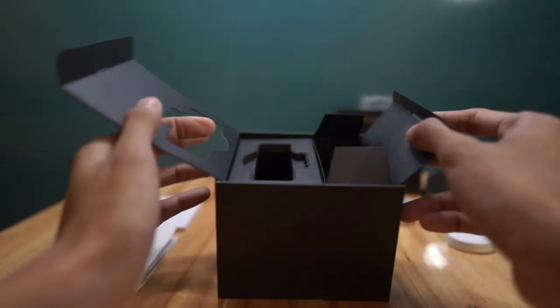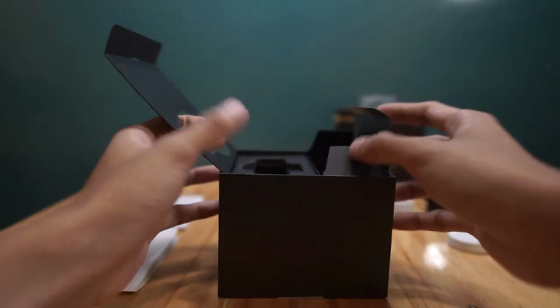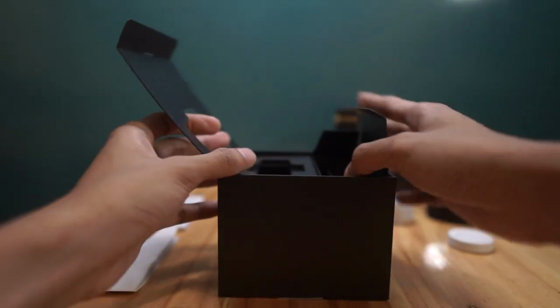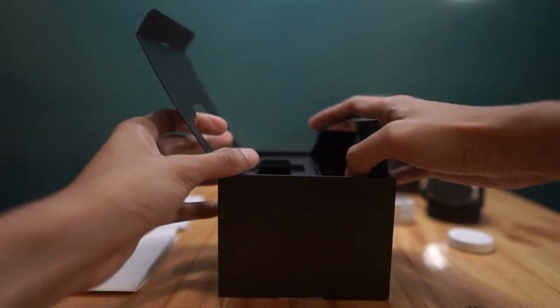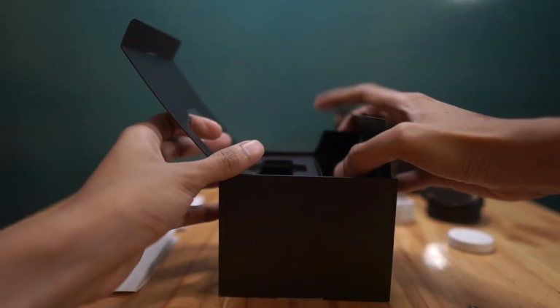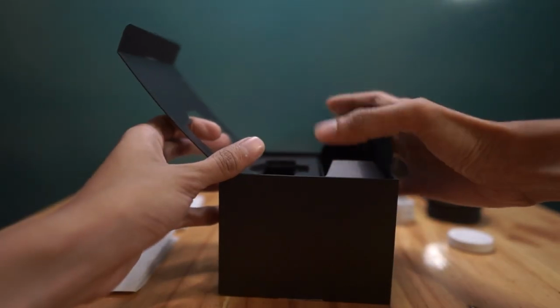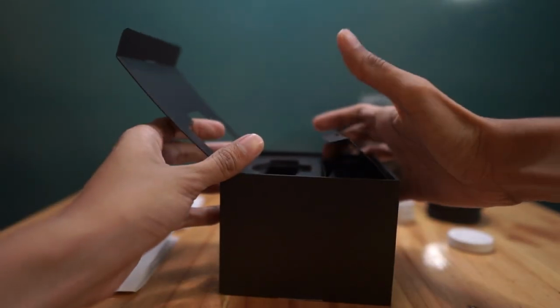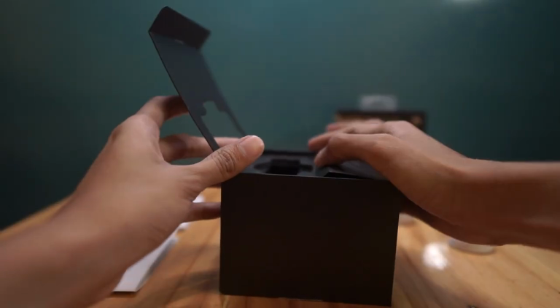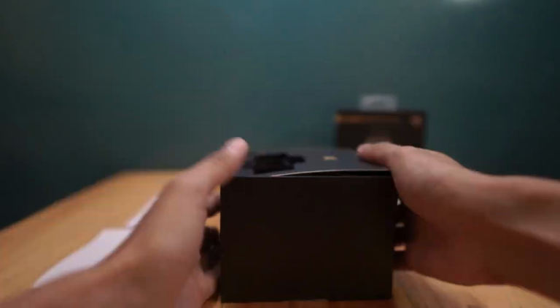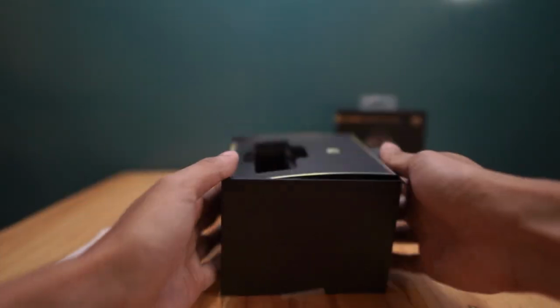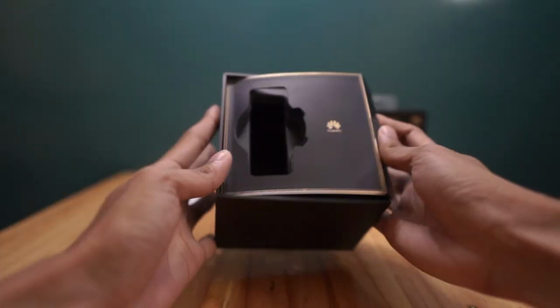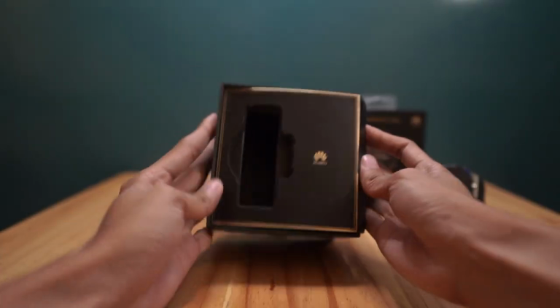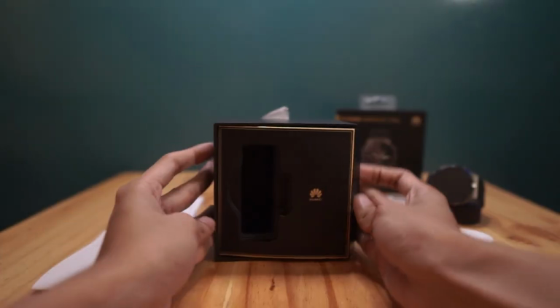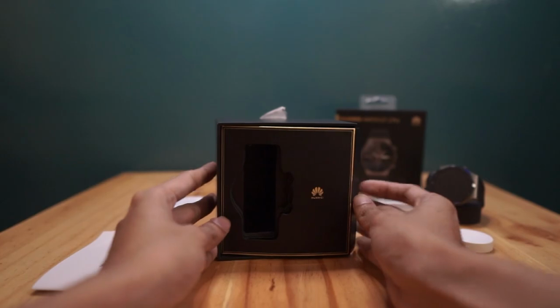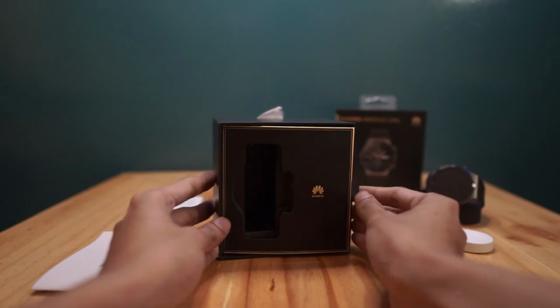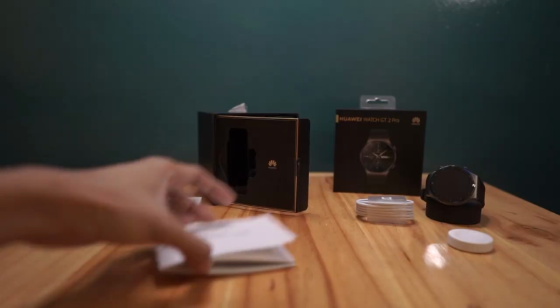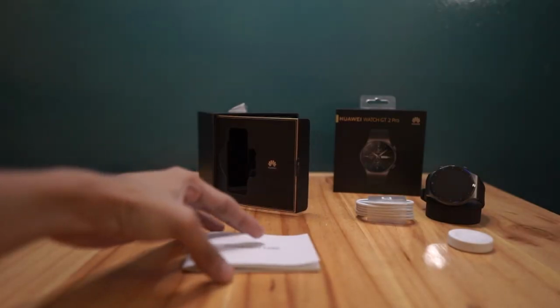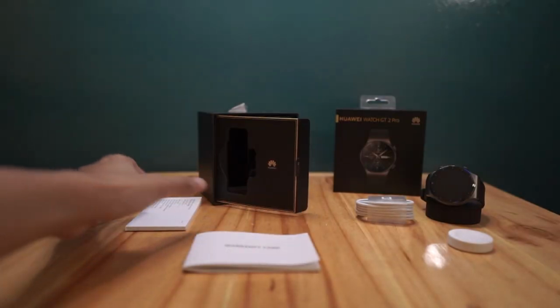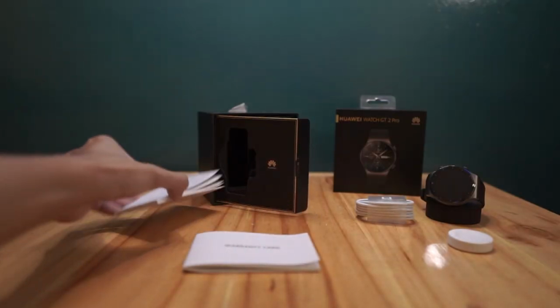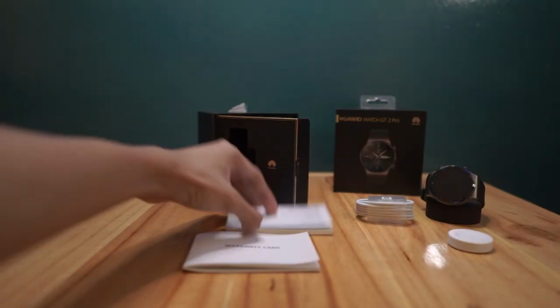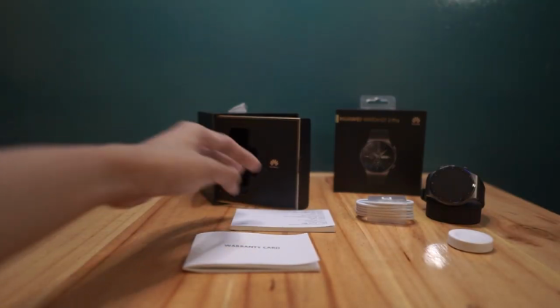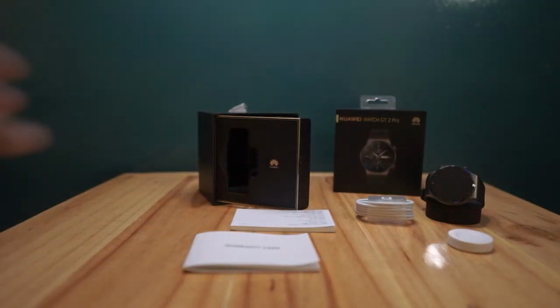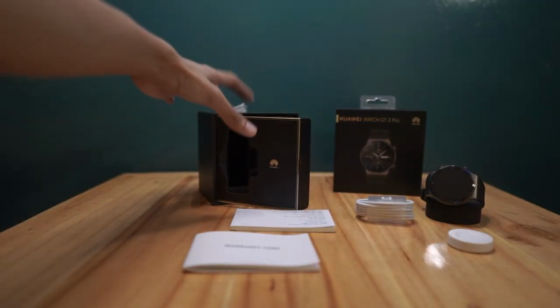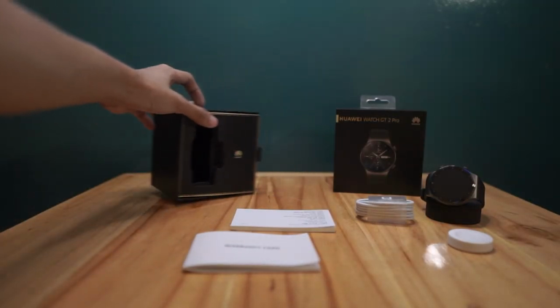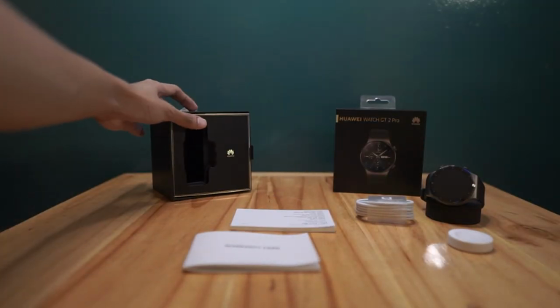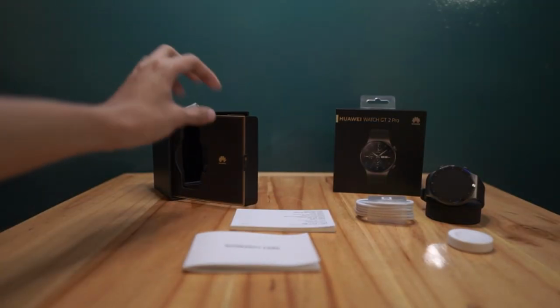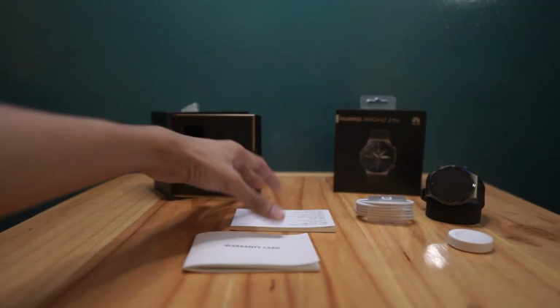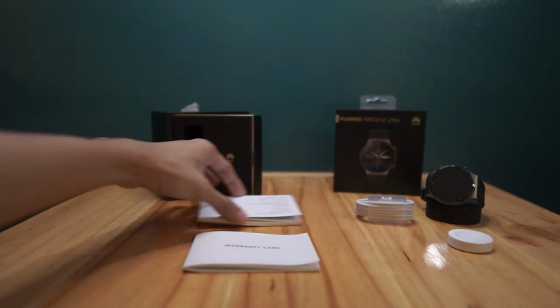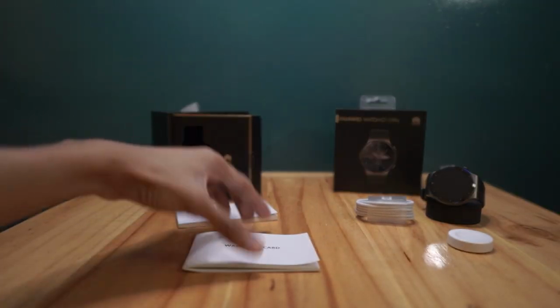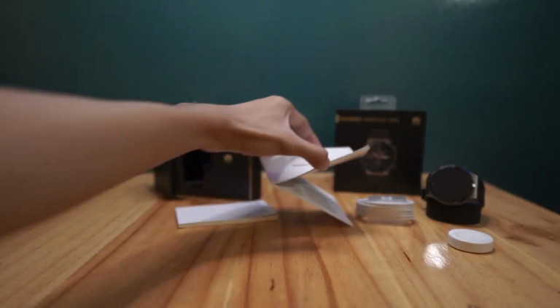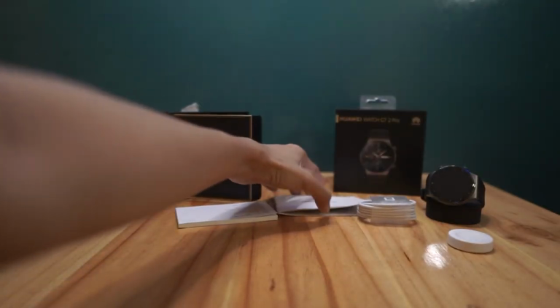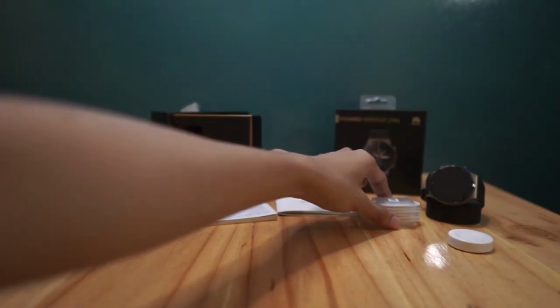That's all there is for the contents of the box. And since we're ready to arrange them, we'll arrange them.